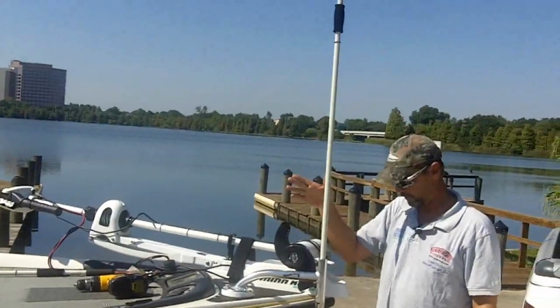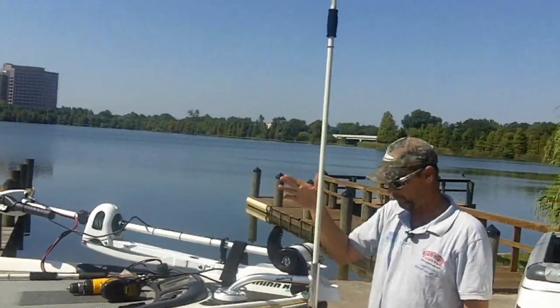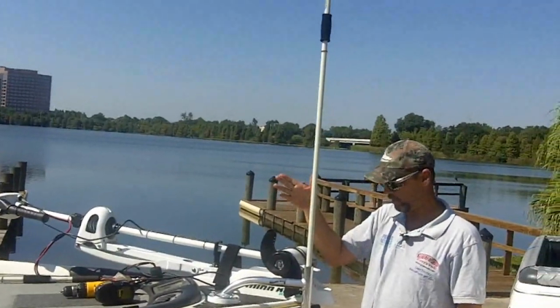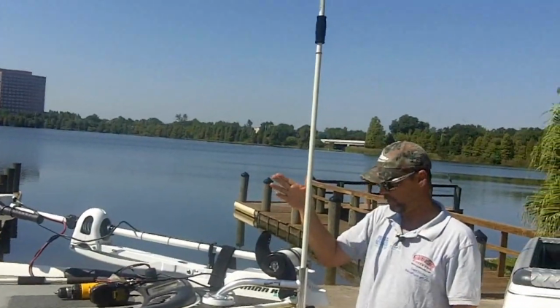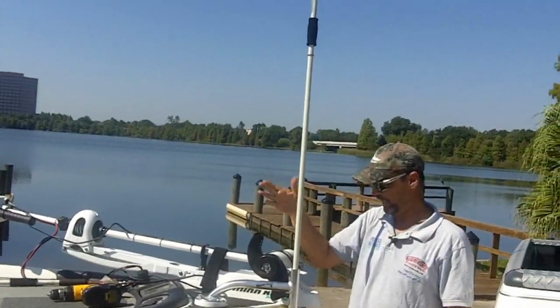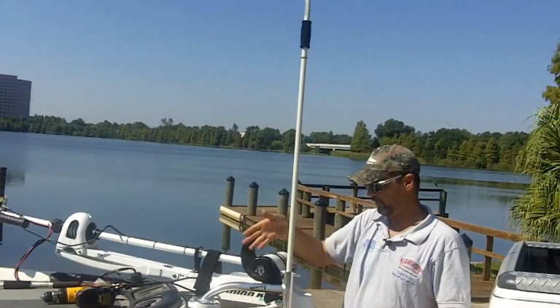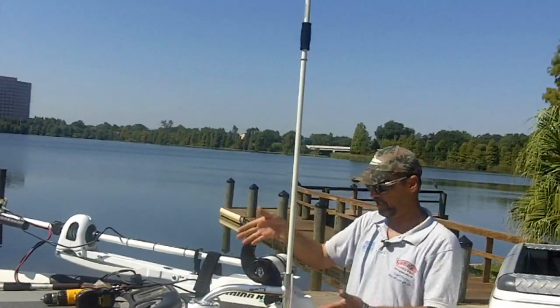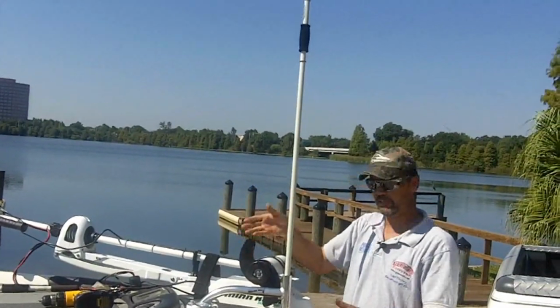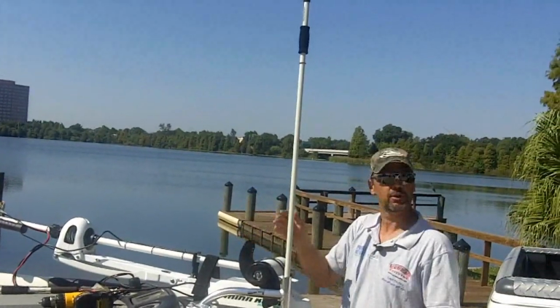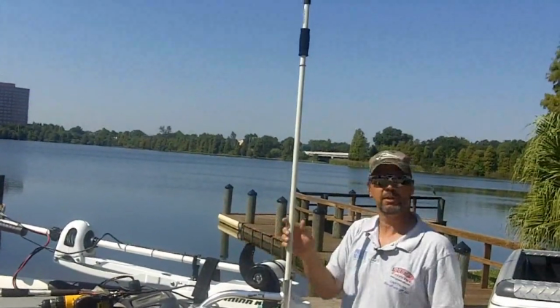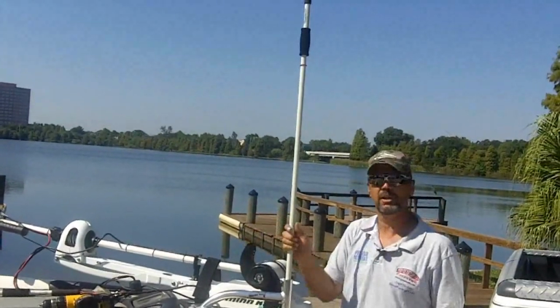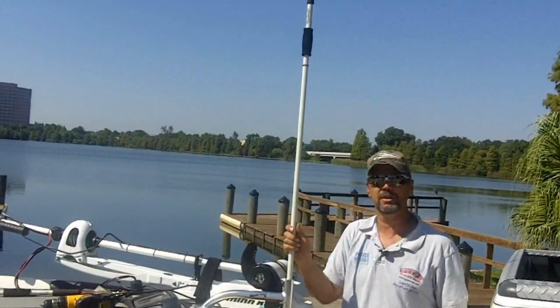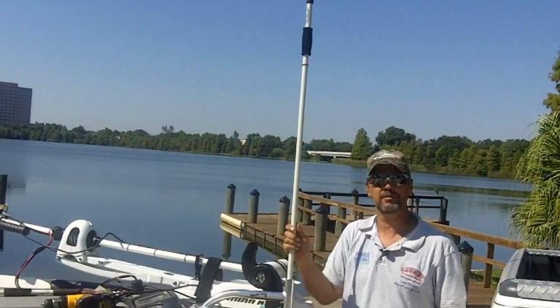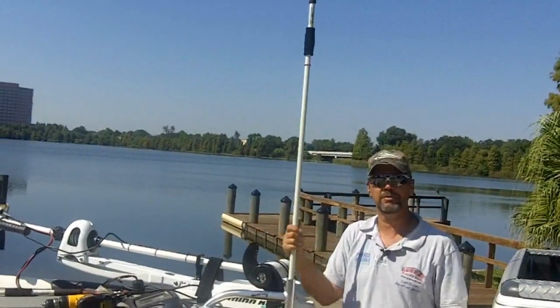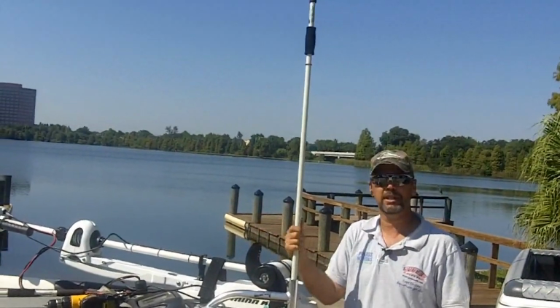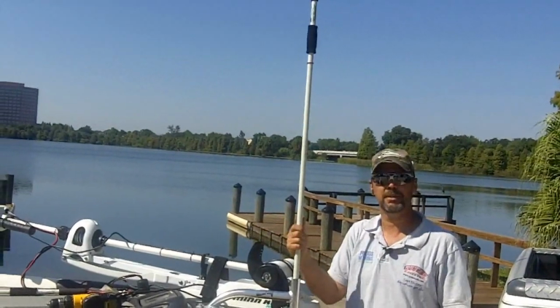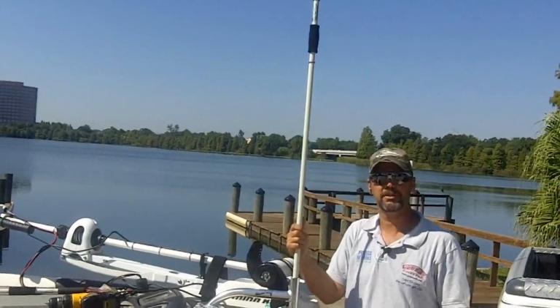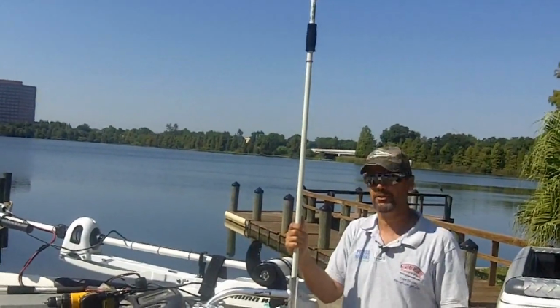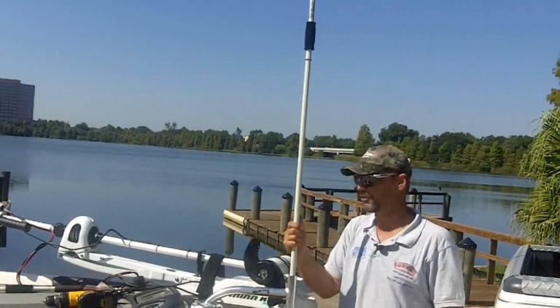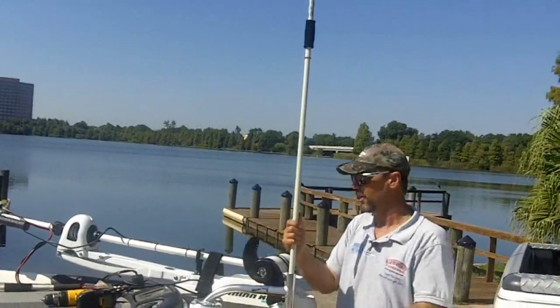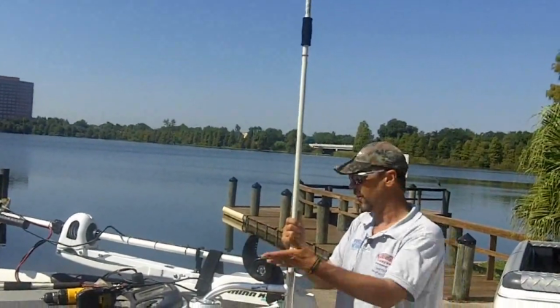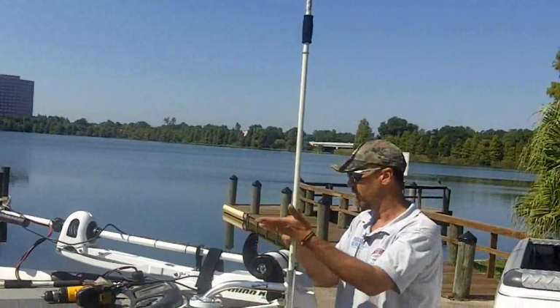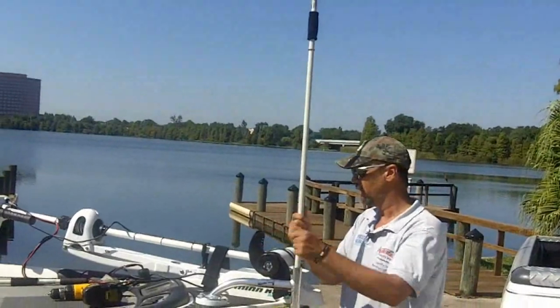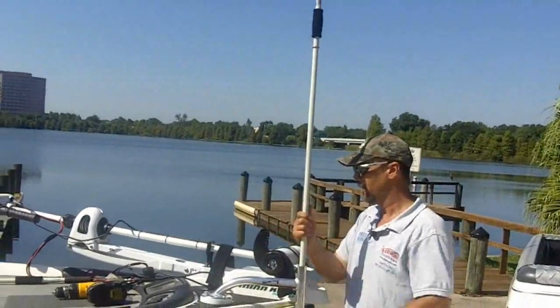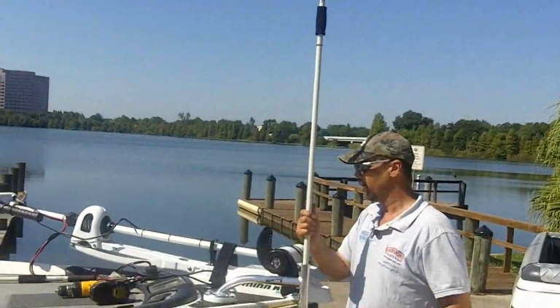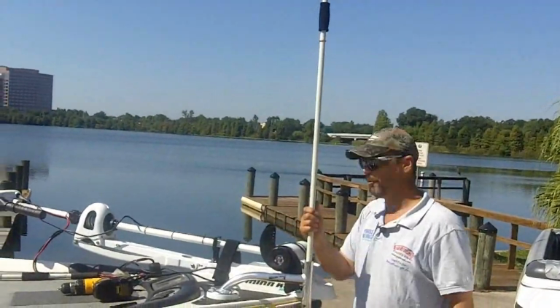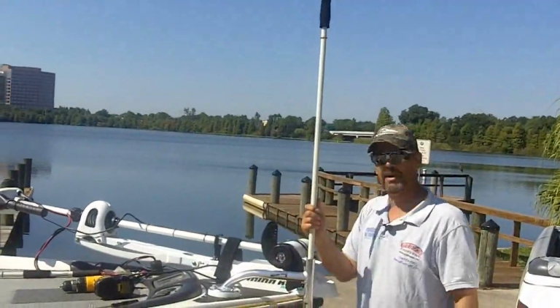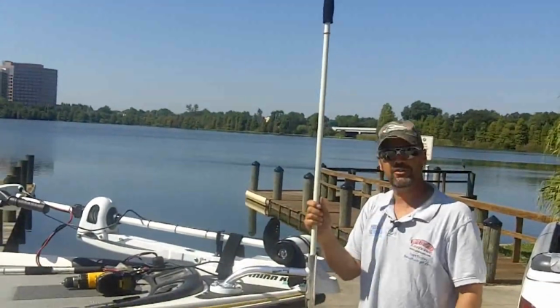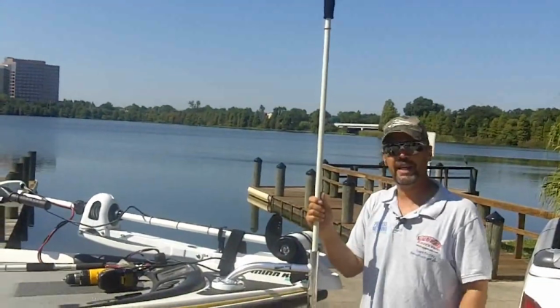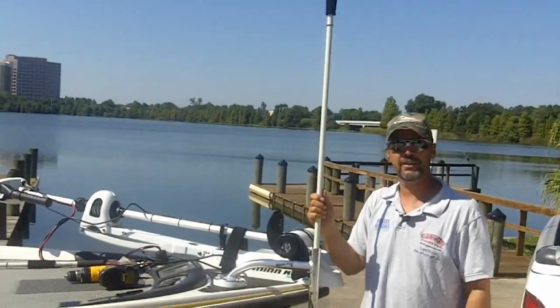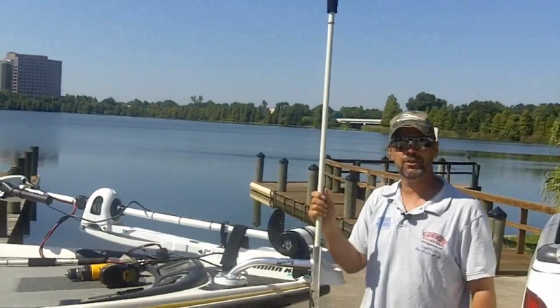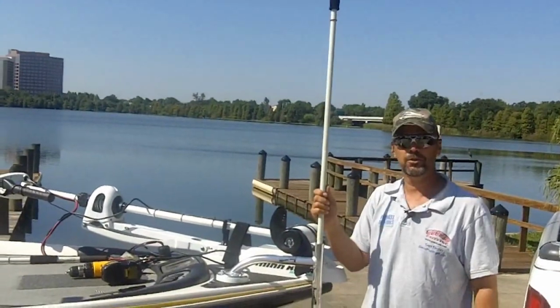Simple, easy — it took me less than 15 minutes to install with basic hand tools.